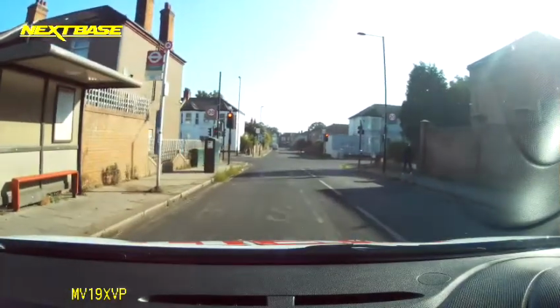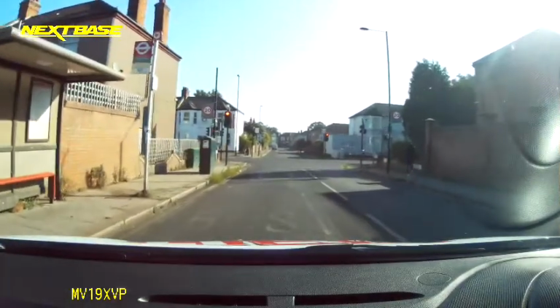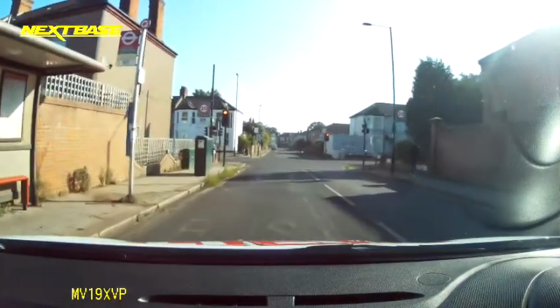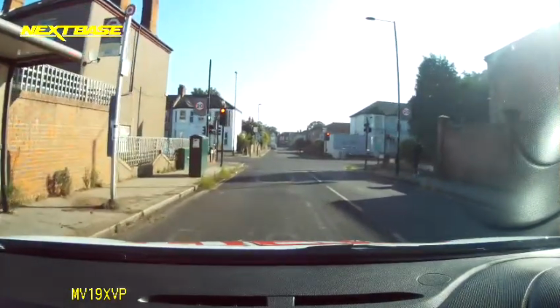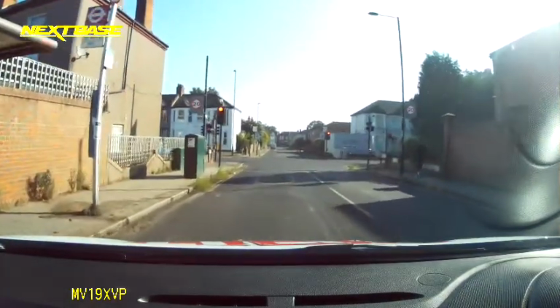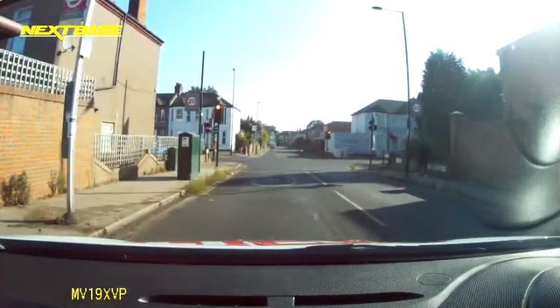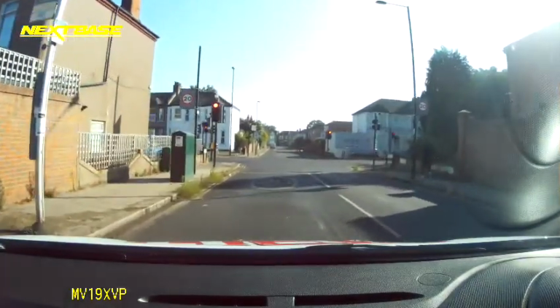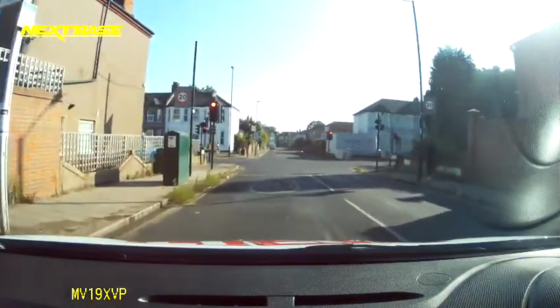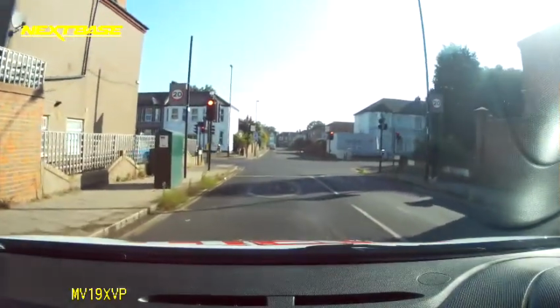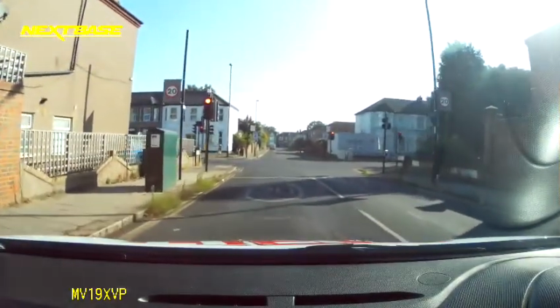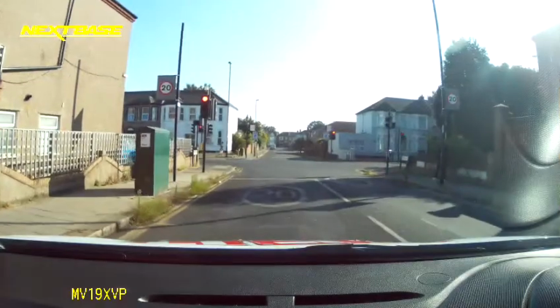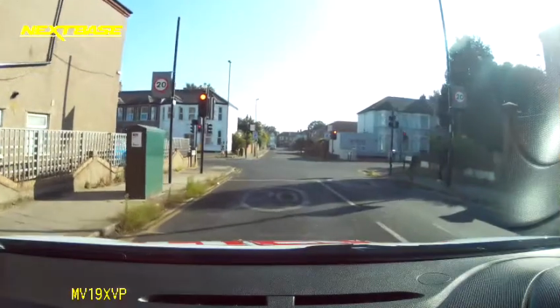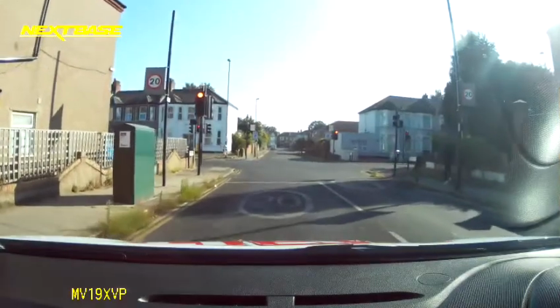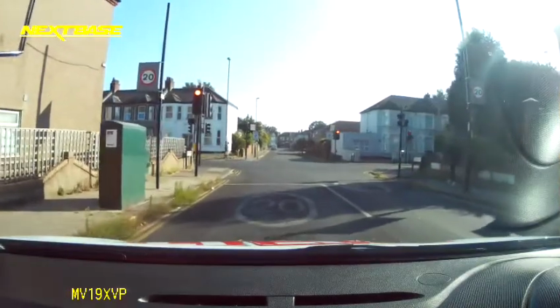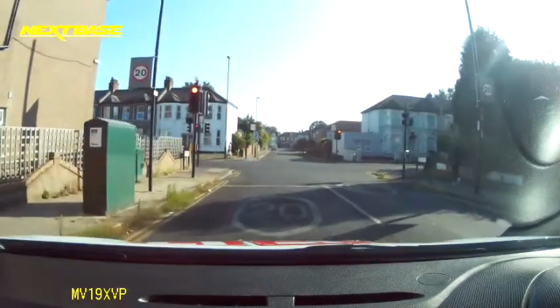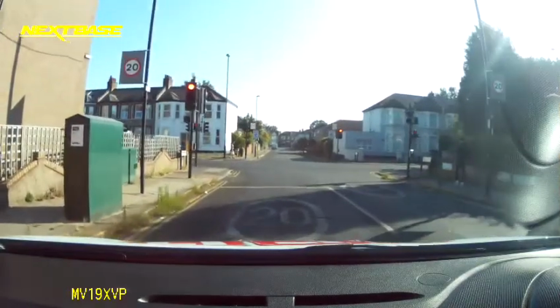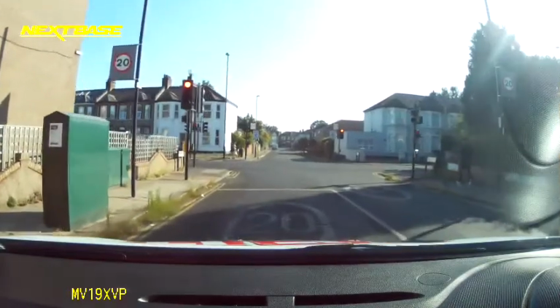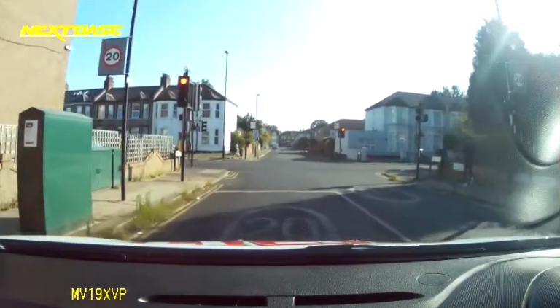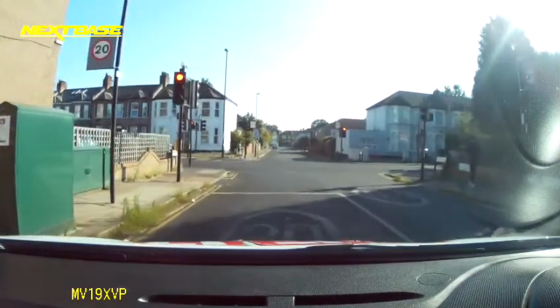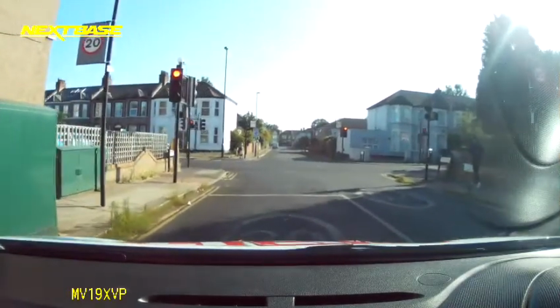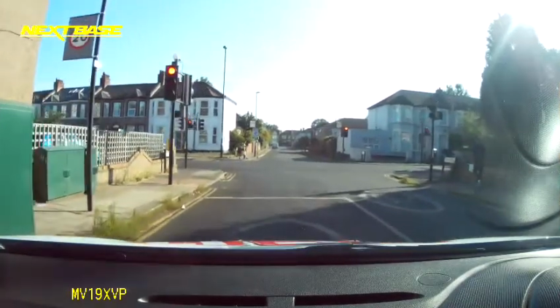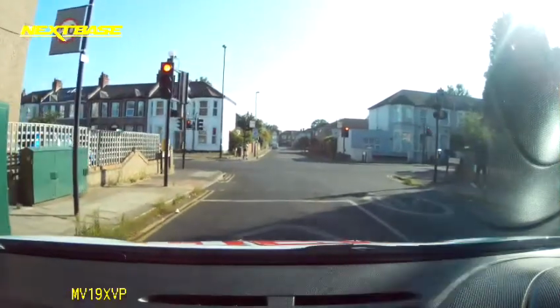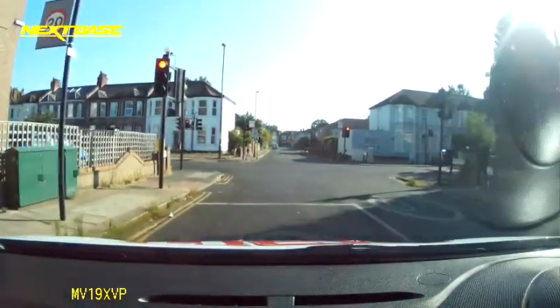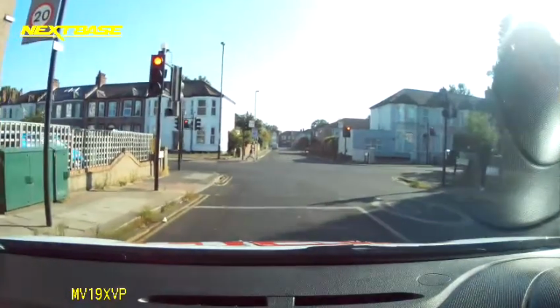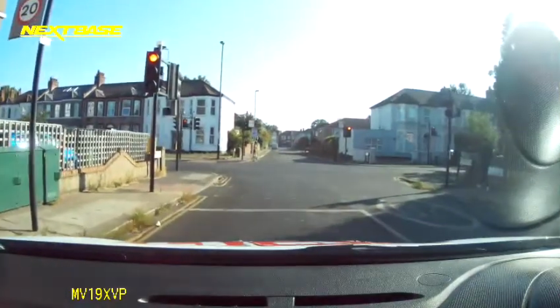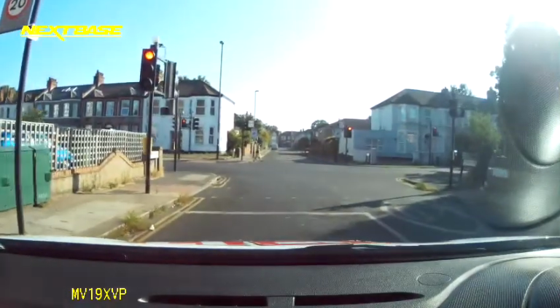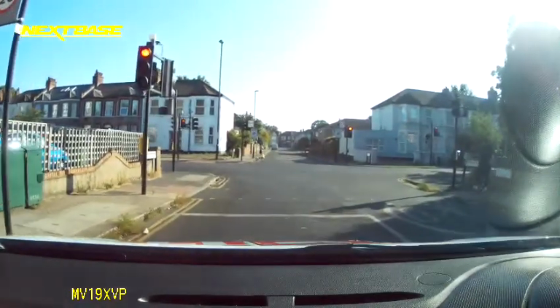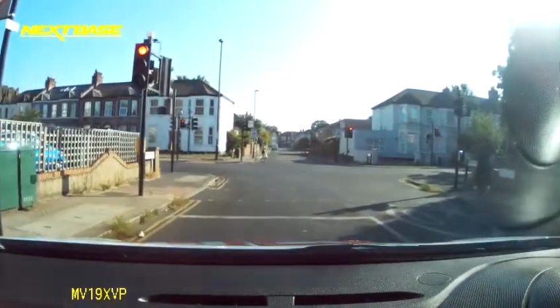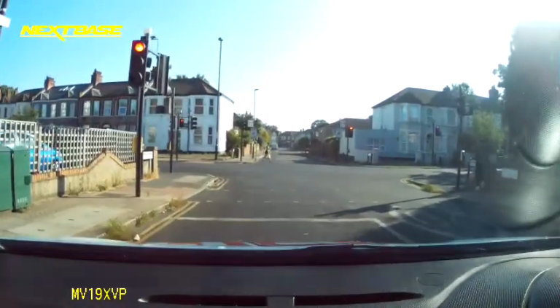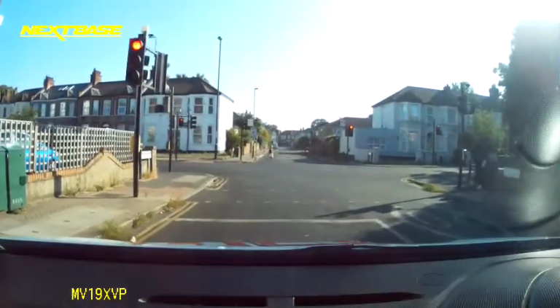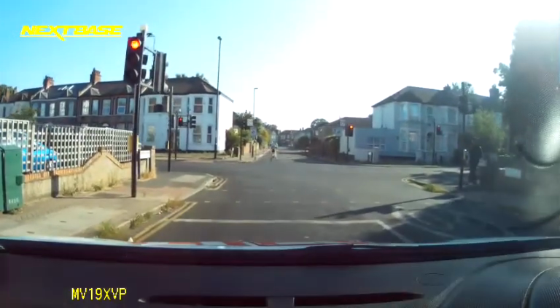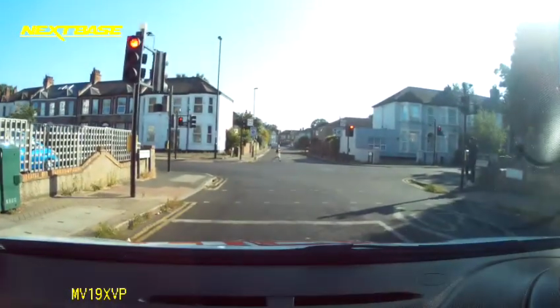Trying to anticipate that they might change, so I'm just rolling in really slowly. I'm going to stop when I can see the traffic light on the left, though.